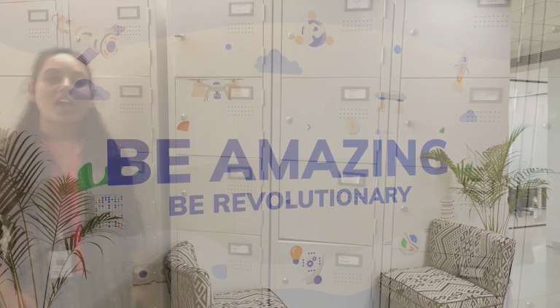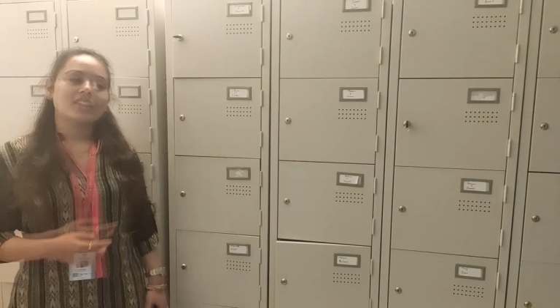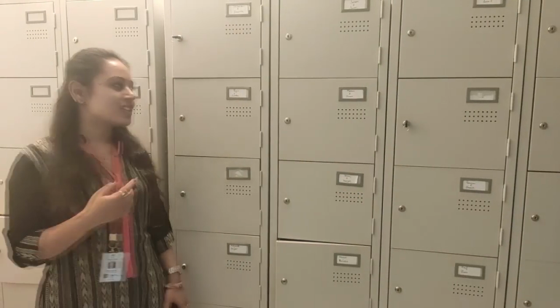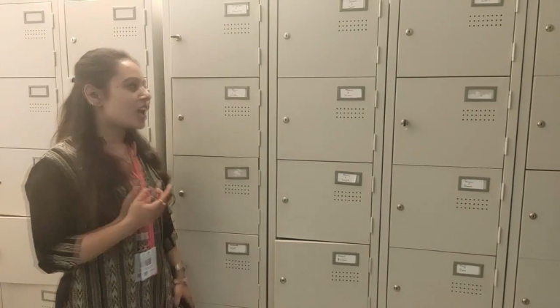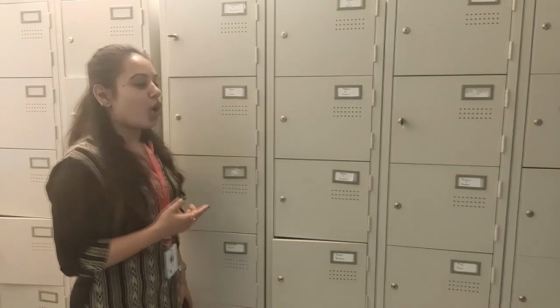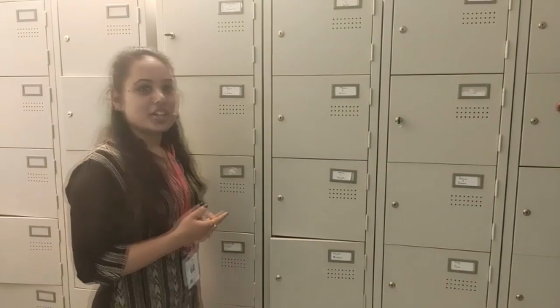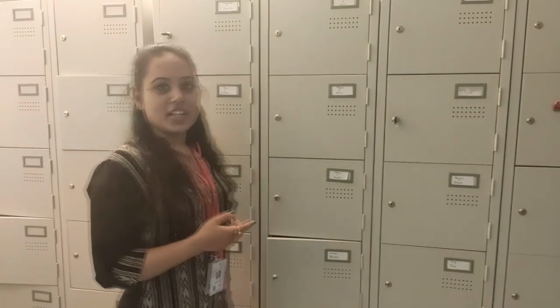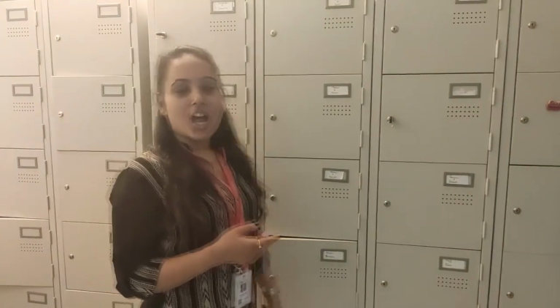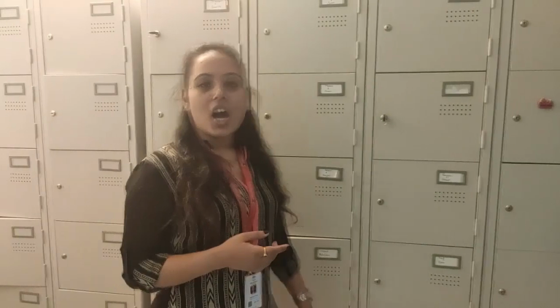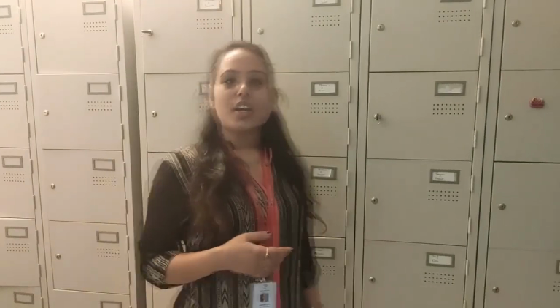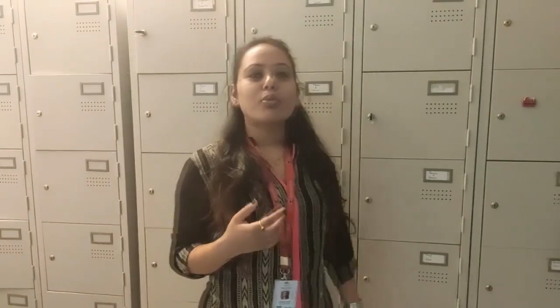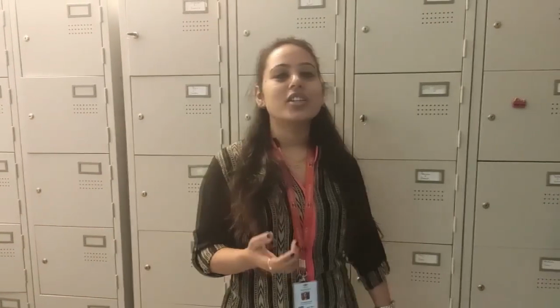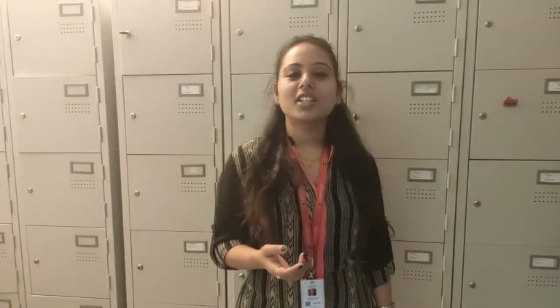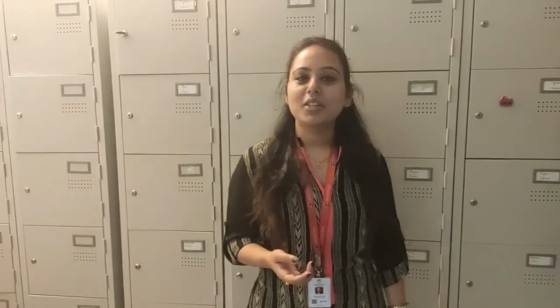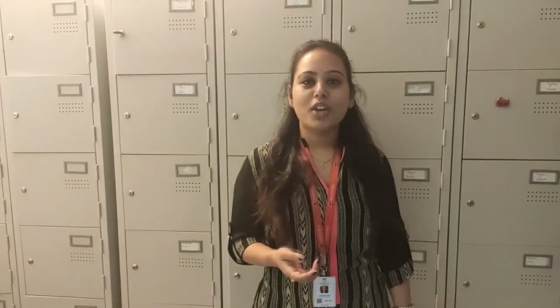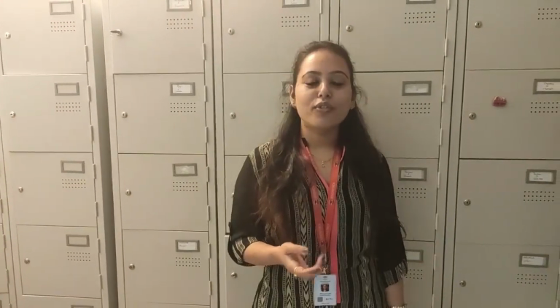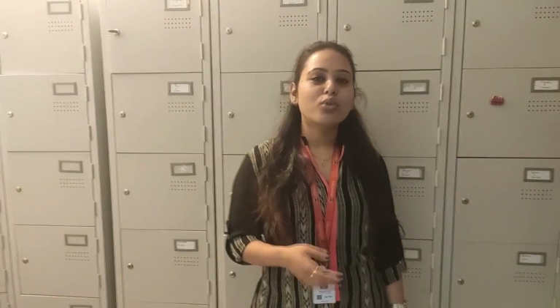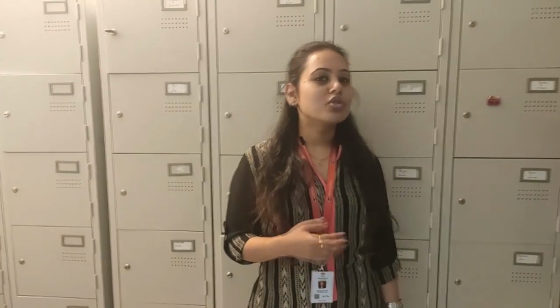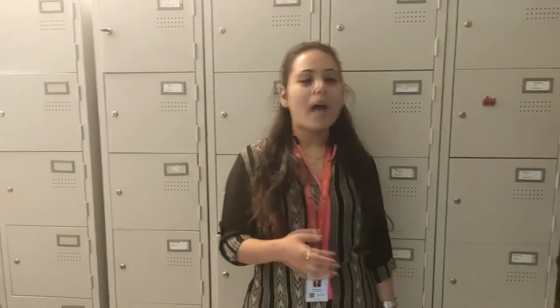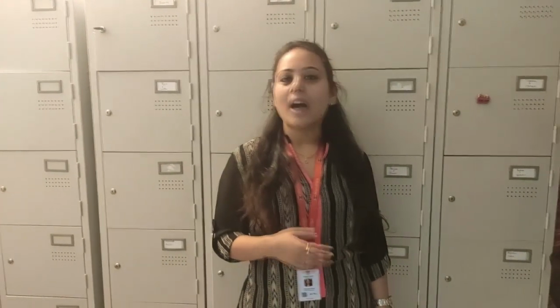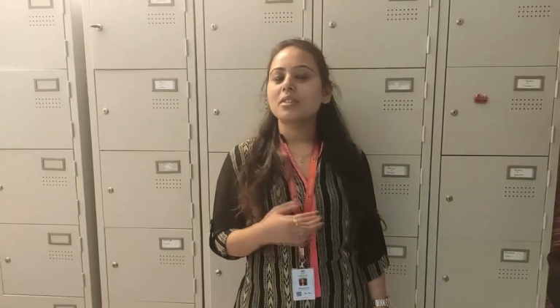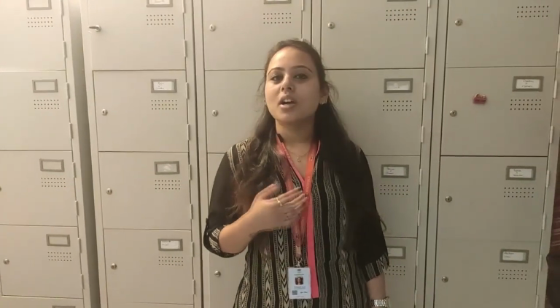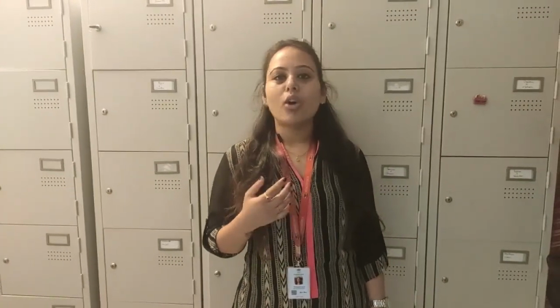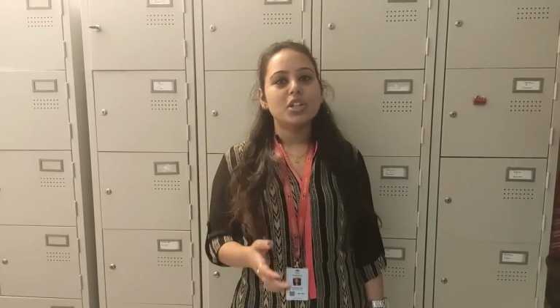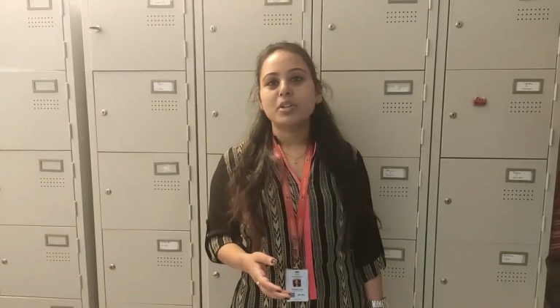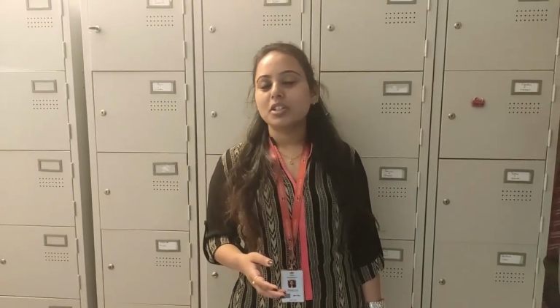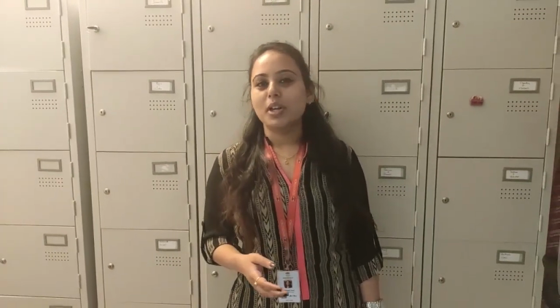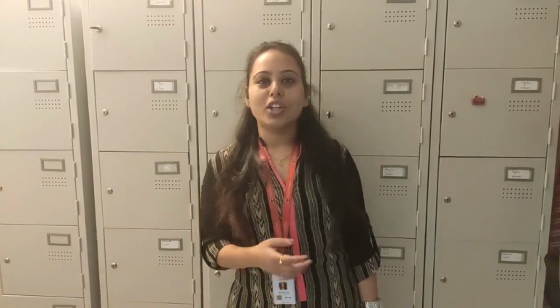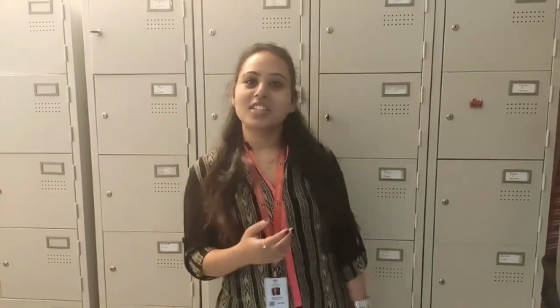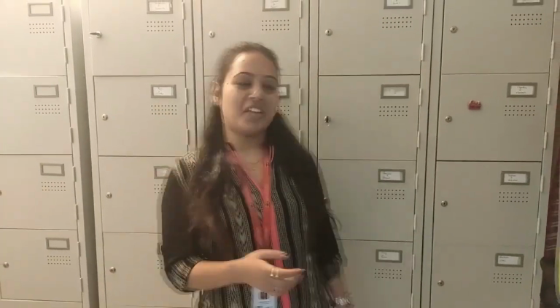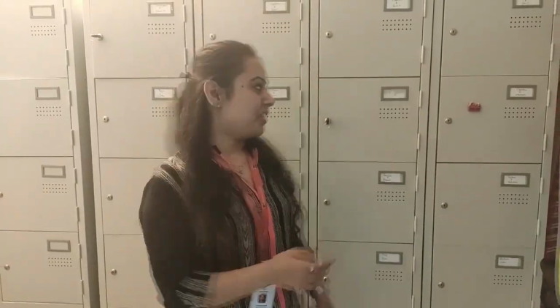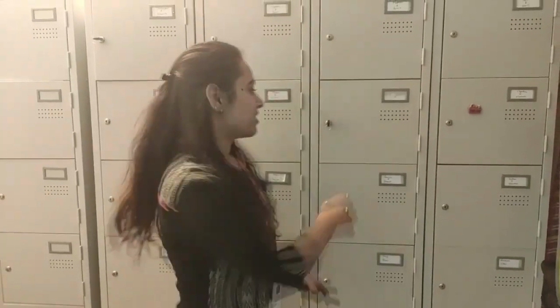This is our locker area. Our employees can keep their phones, bags, and all their personal belongings safe here.